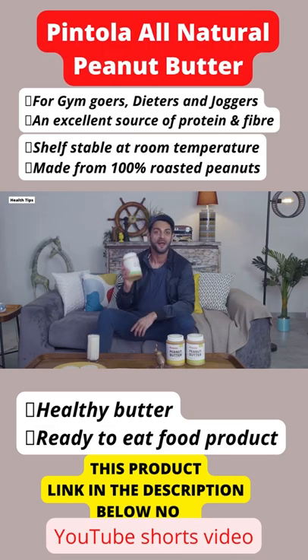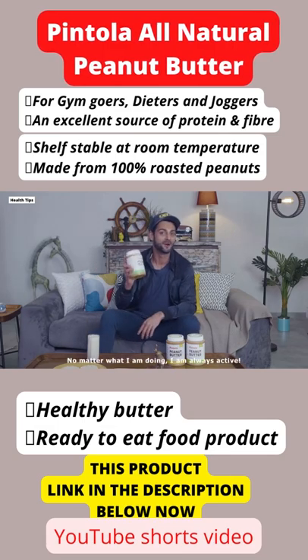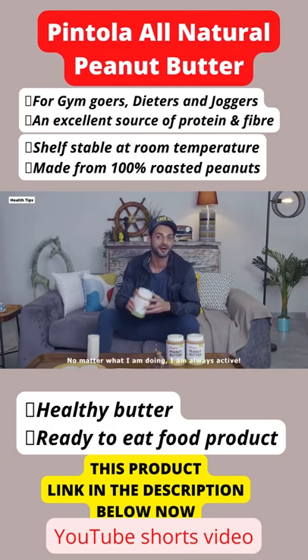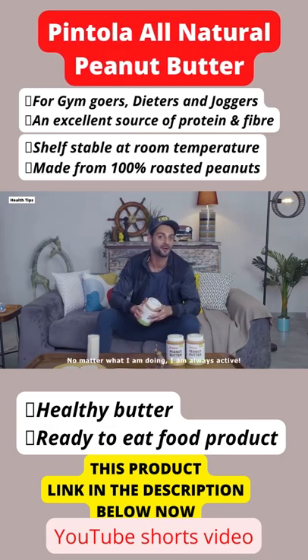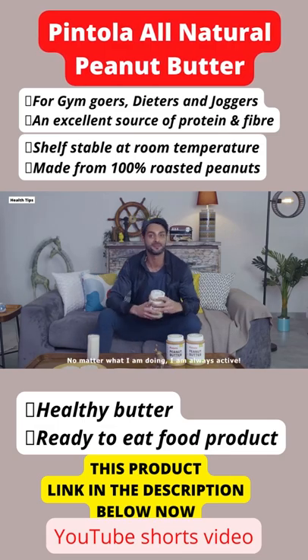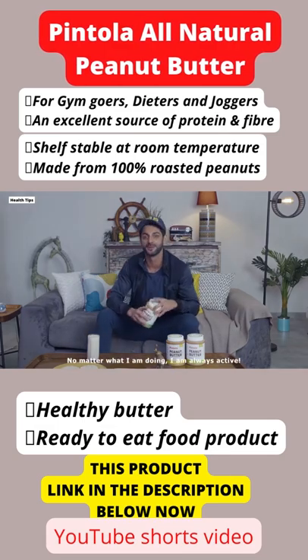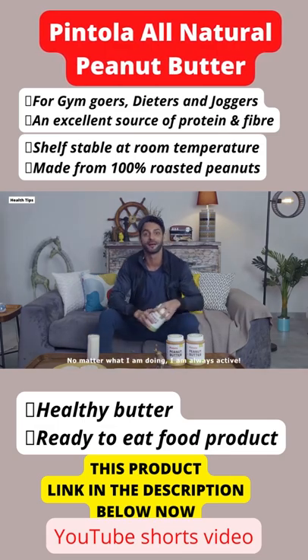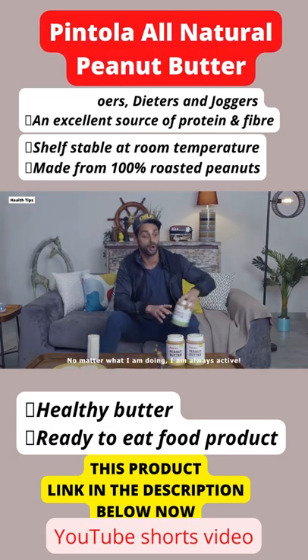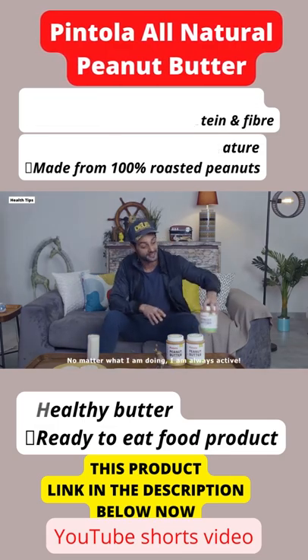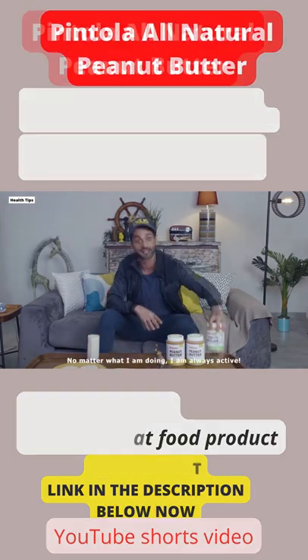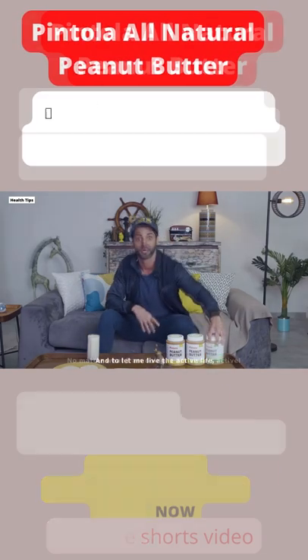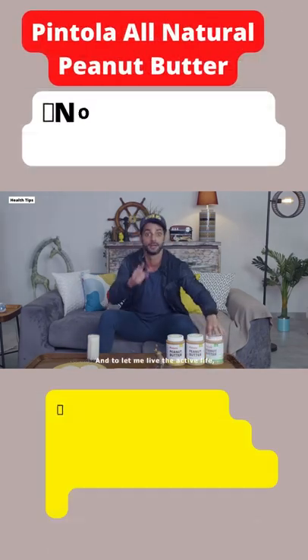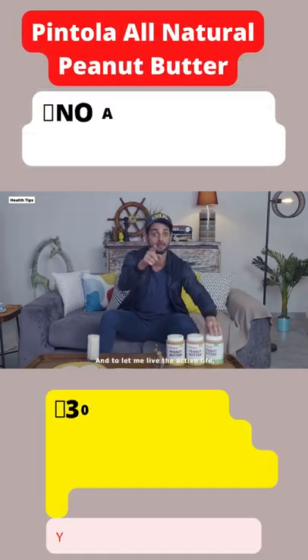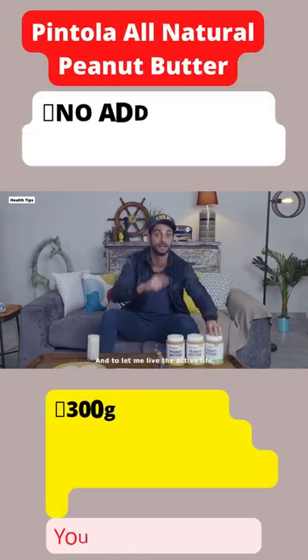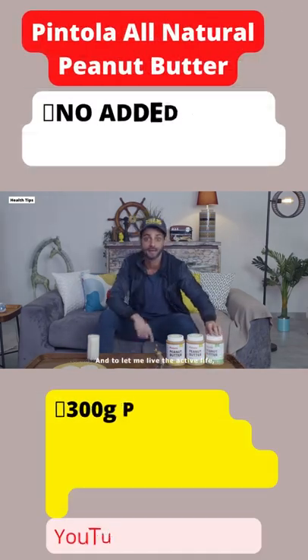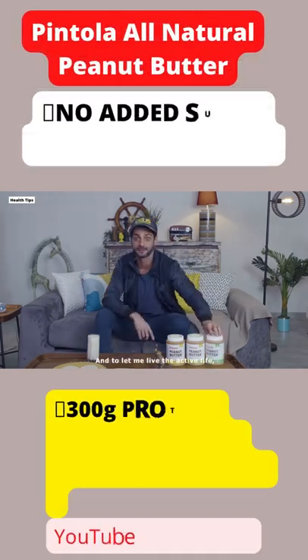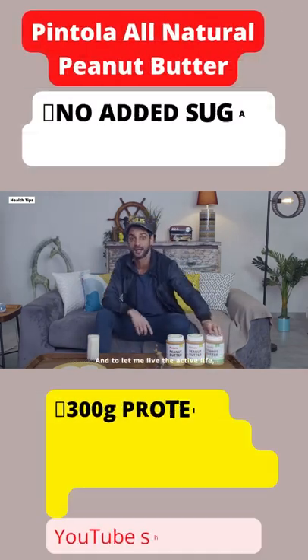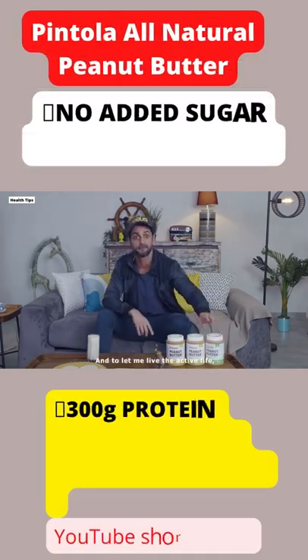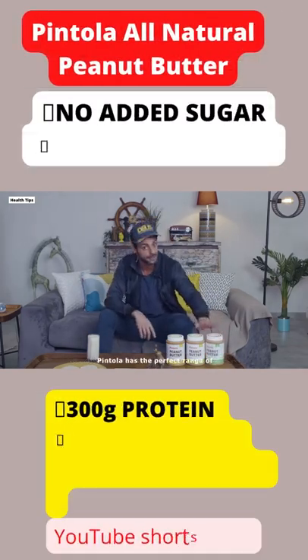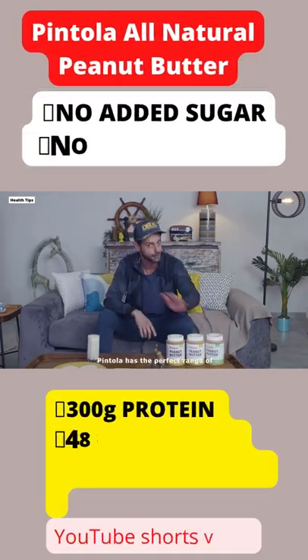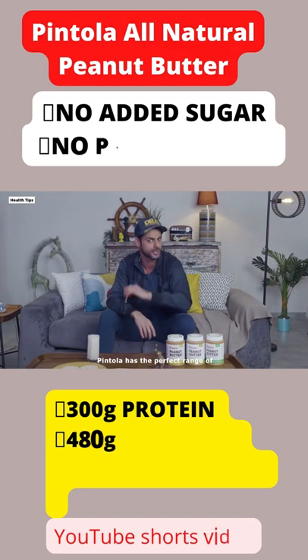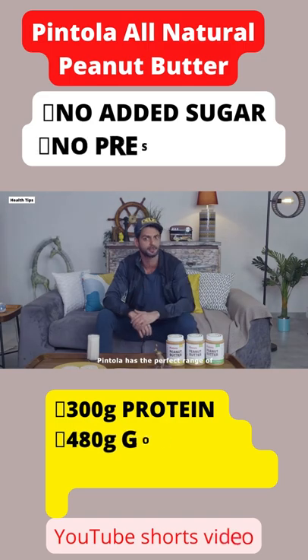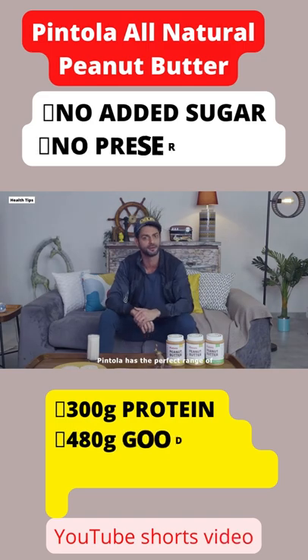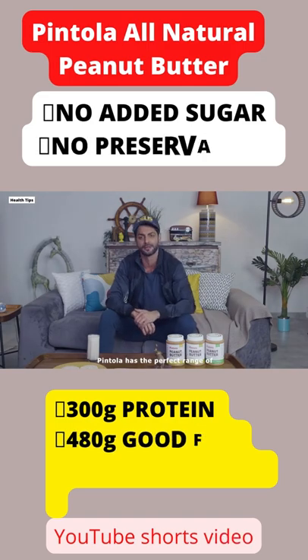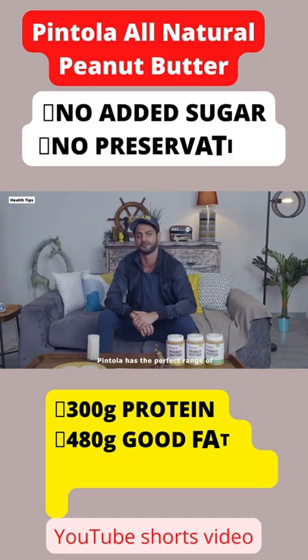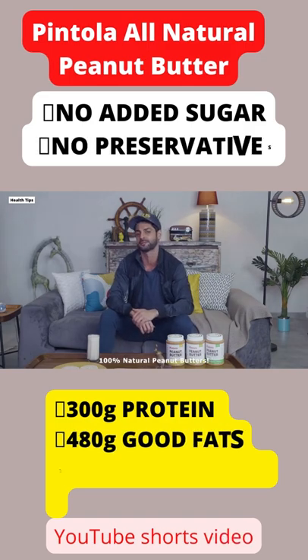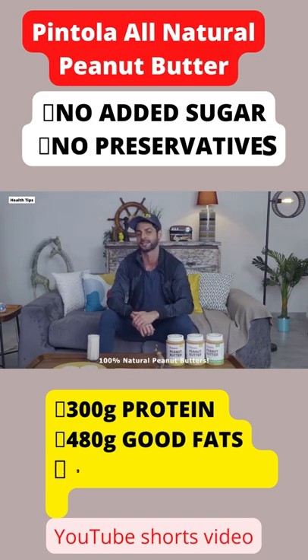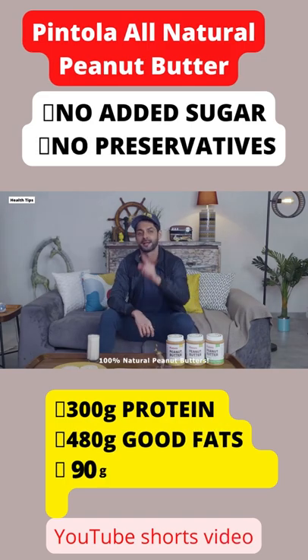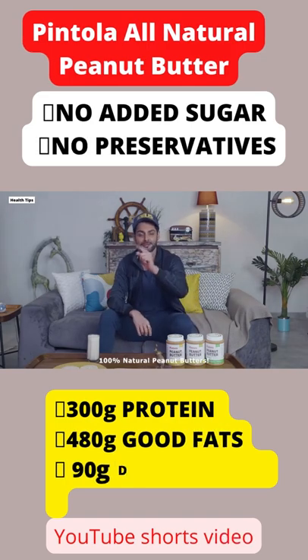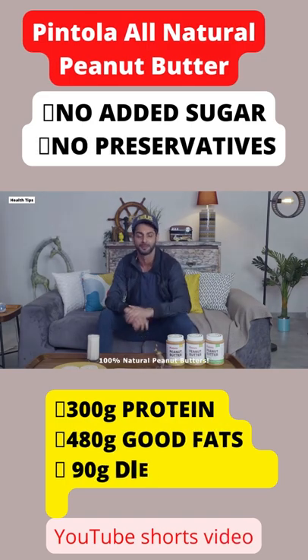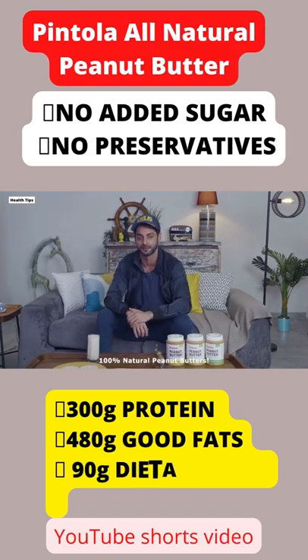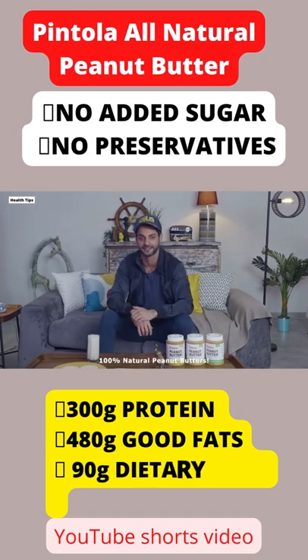No matter what I'm doing, I'm always active, and to let me live the active life, Pintola has the perfect range of 100% natural peanut butter.